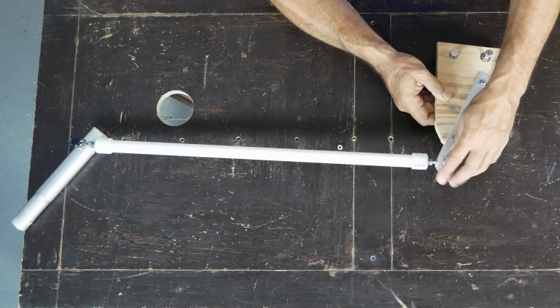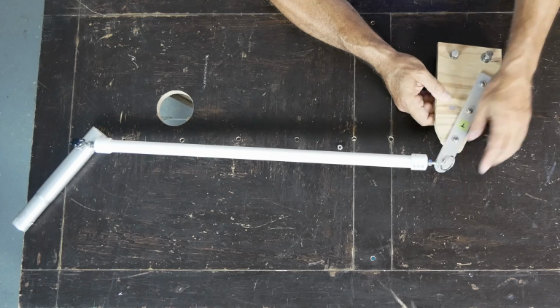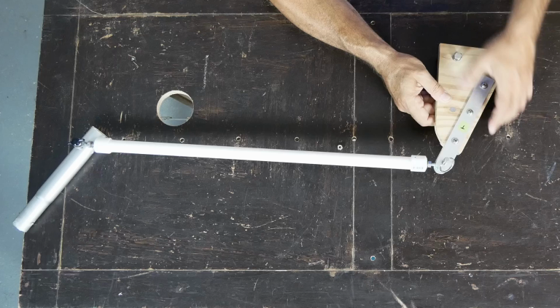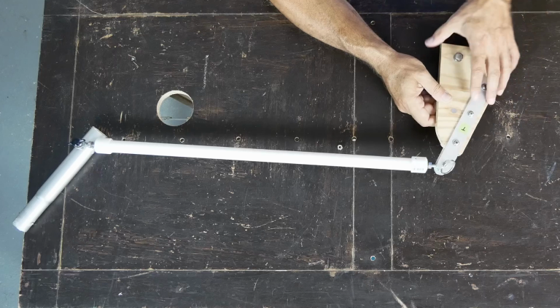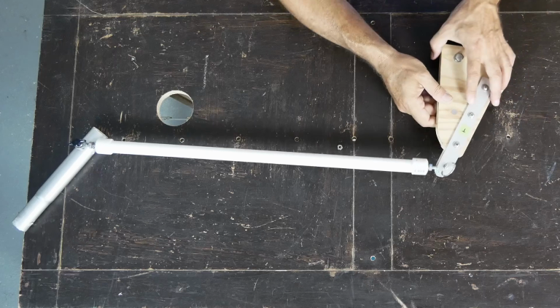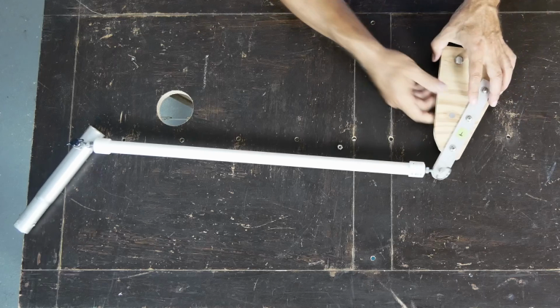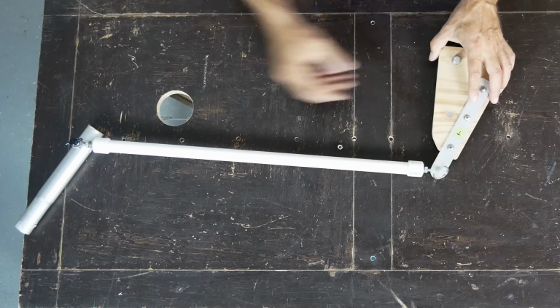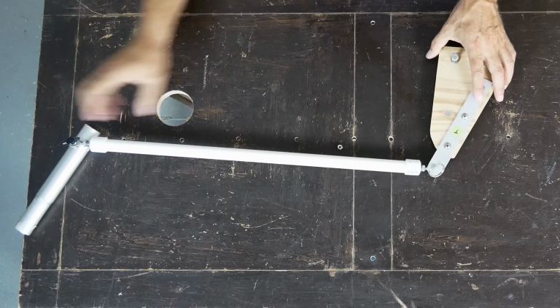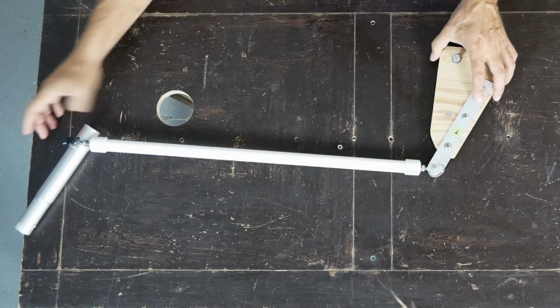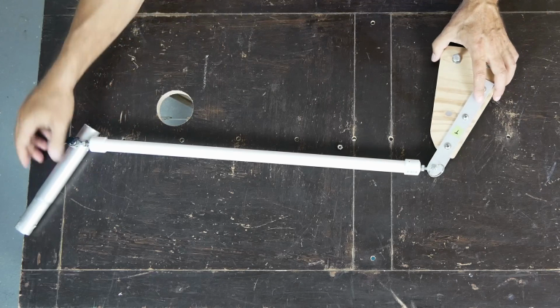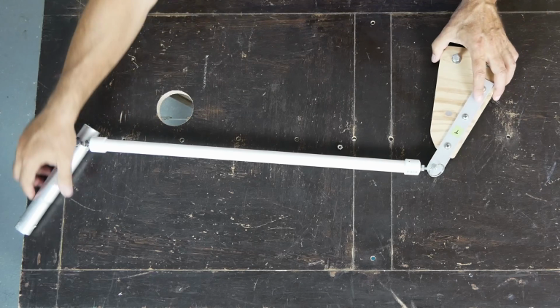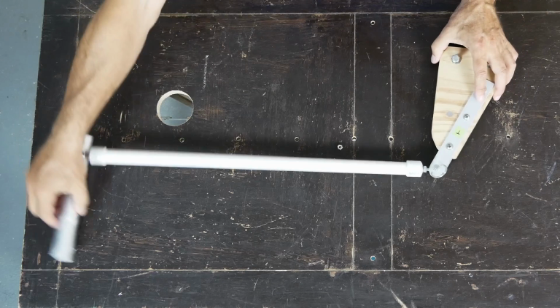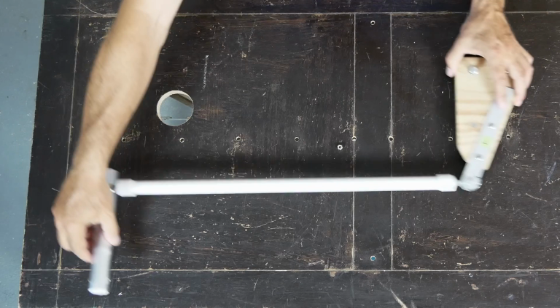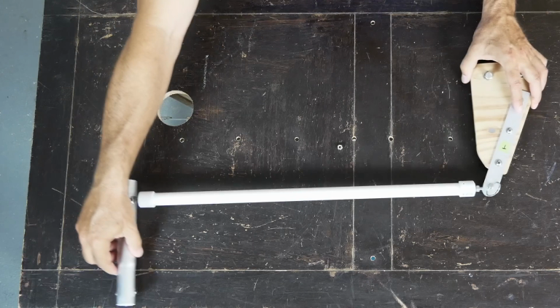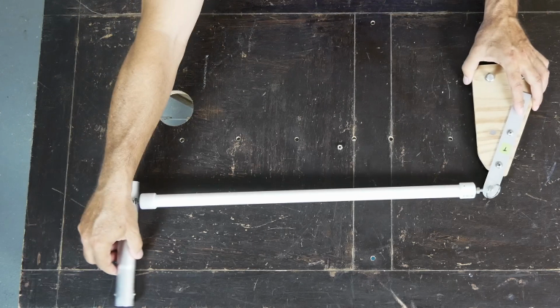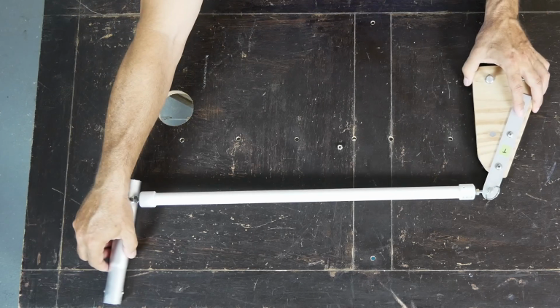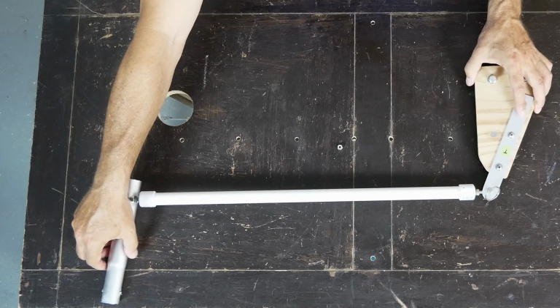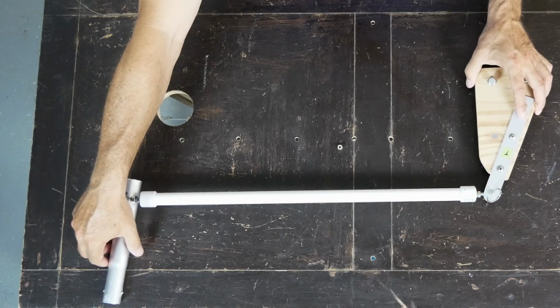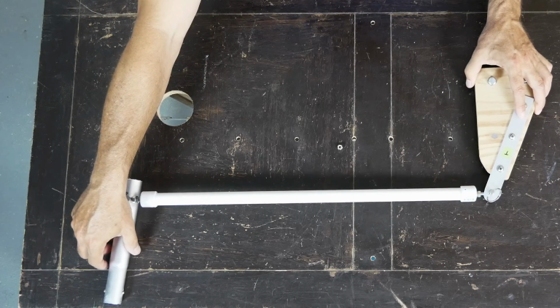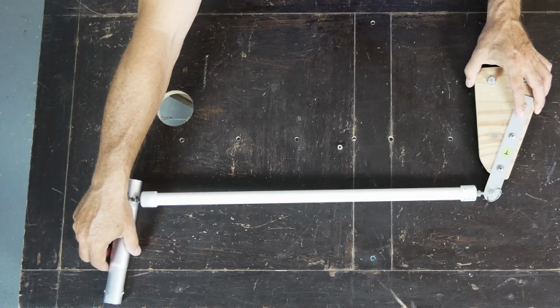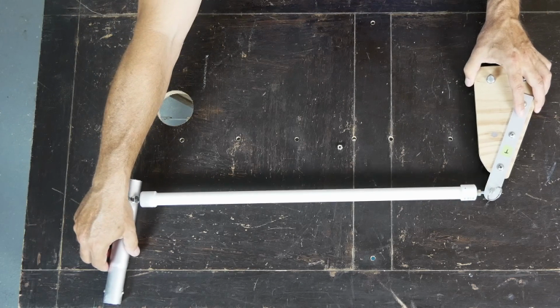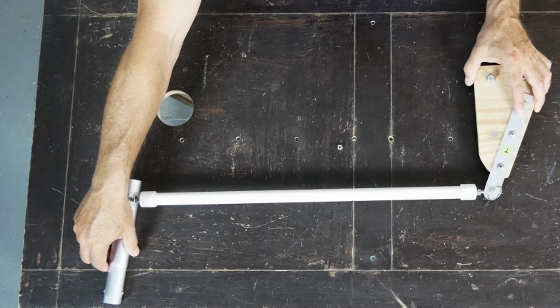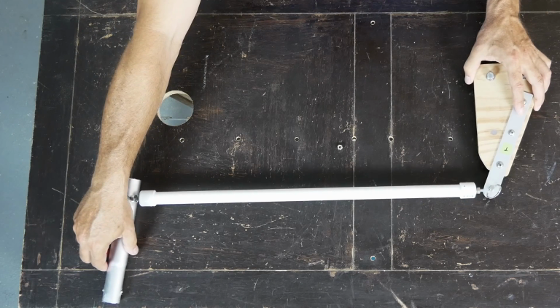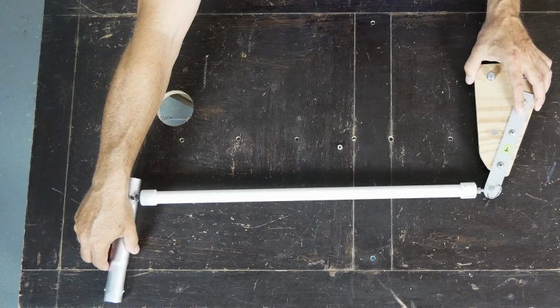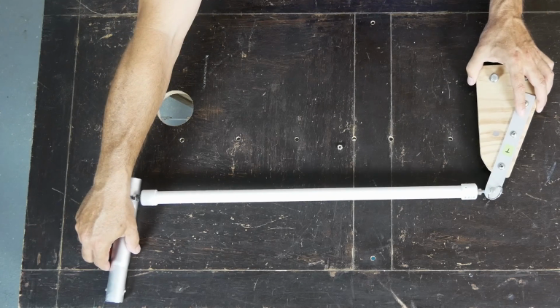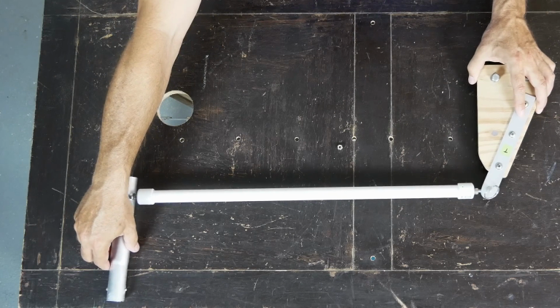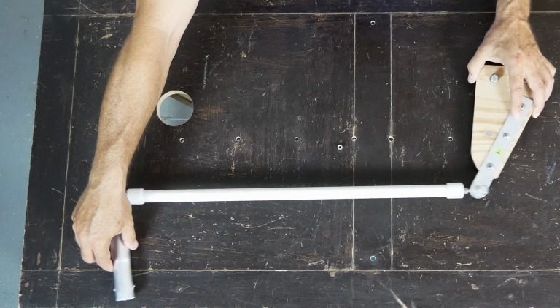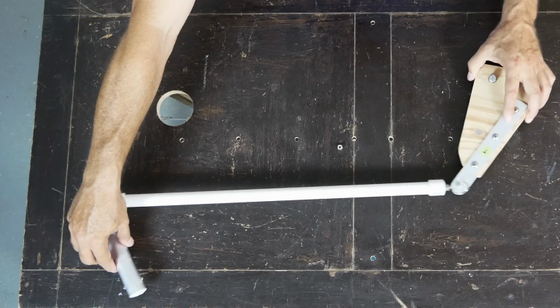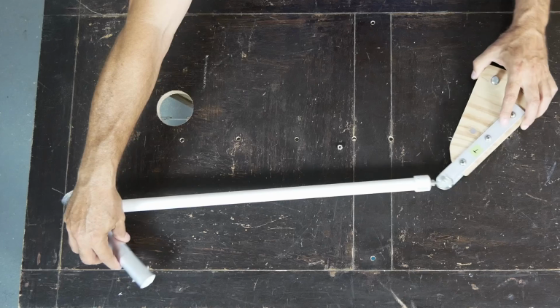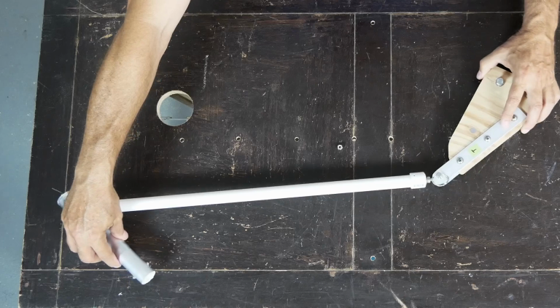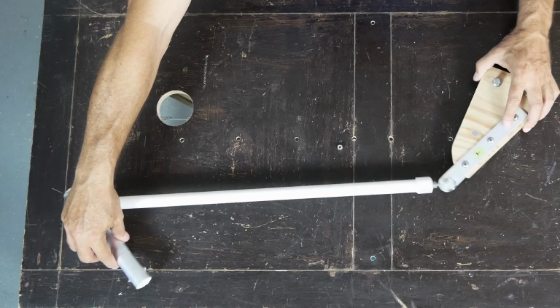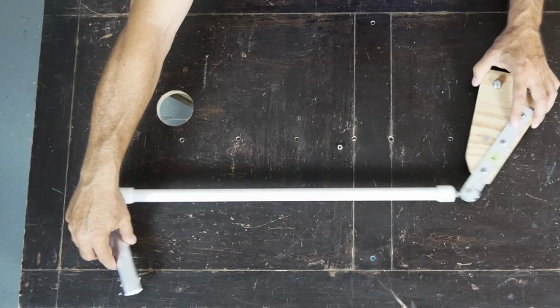This is the steering arm. When it turns, it works like this and turns the motor.